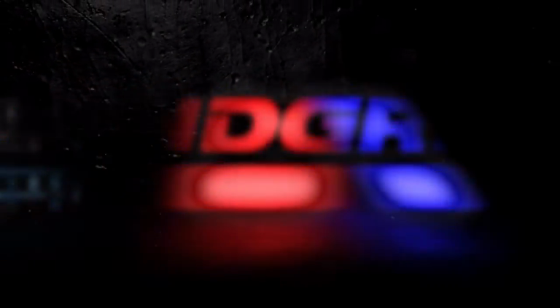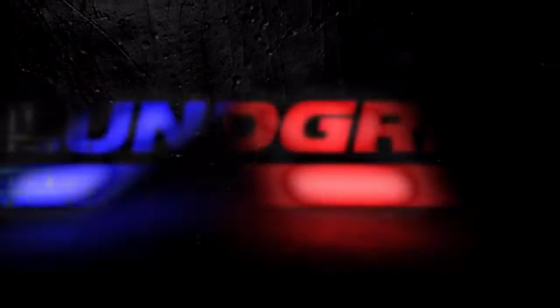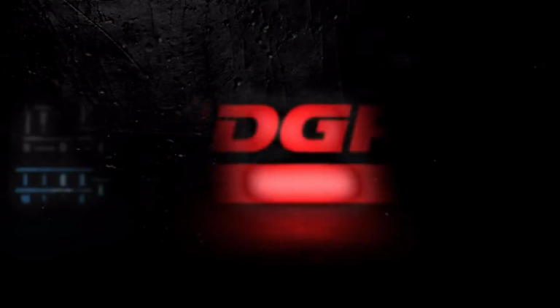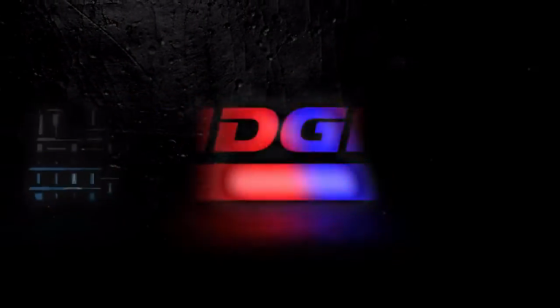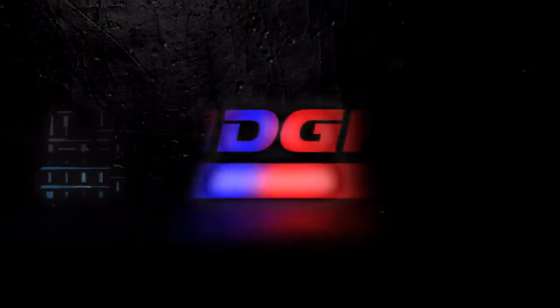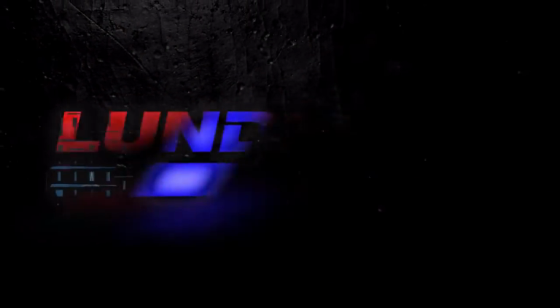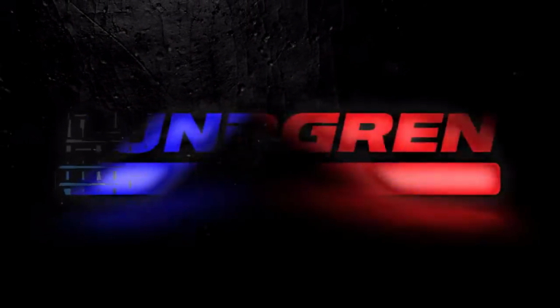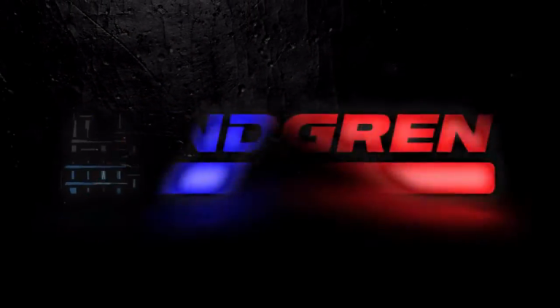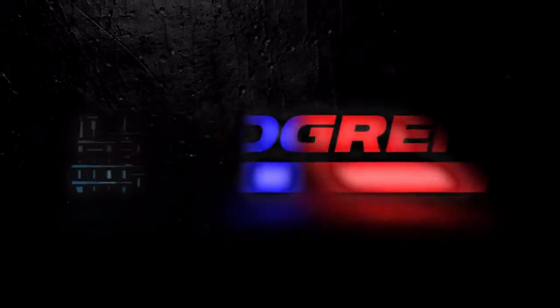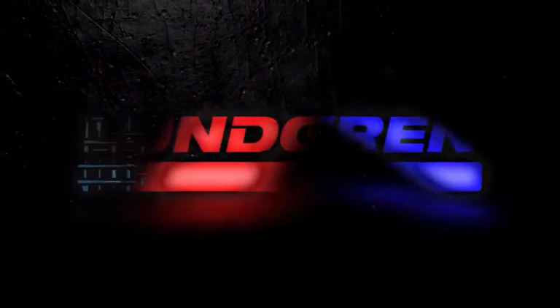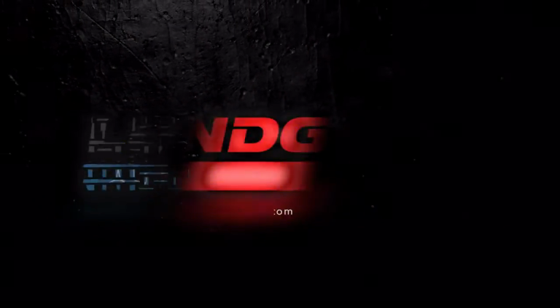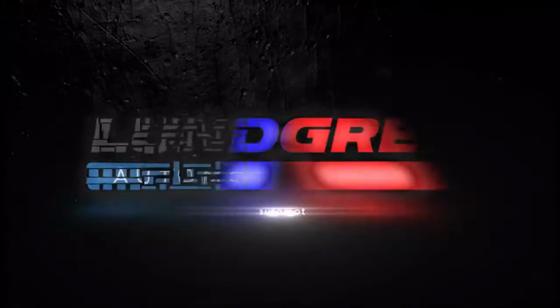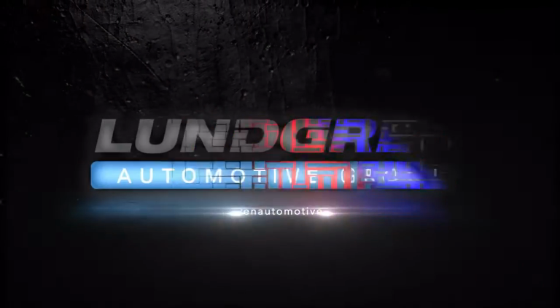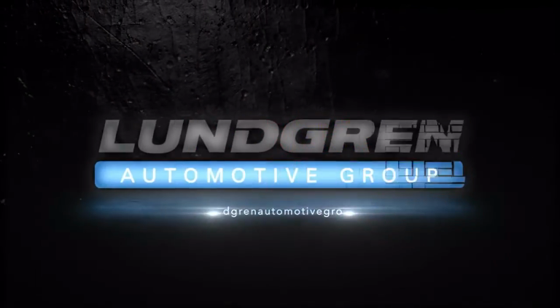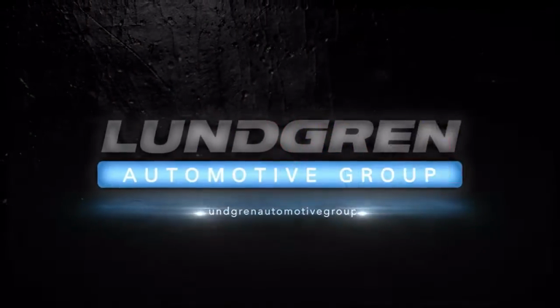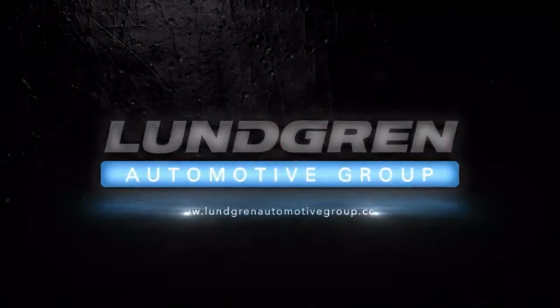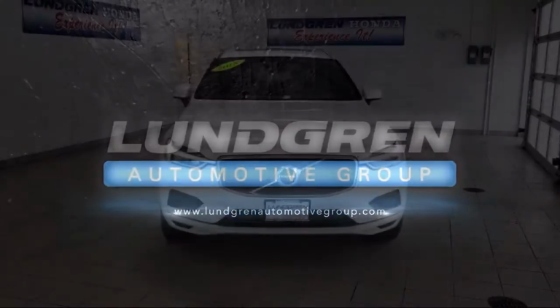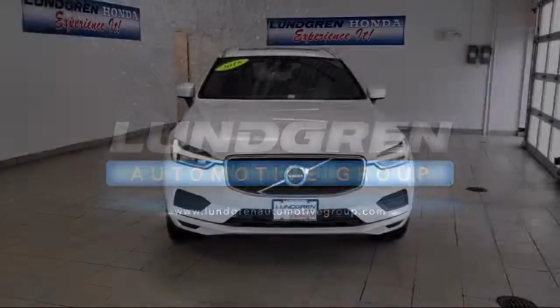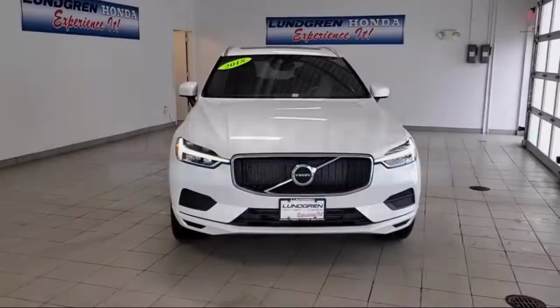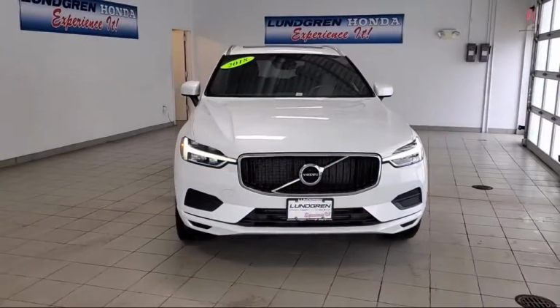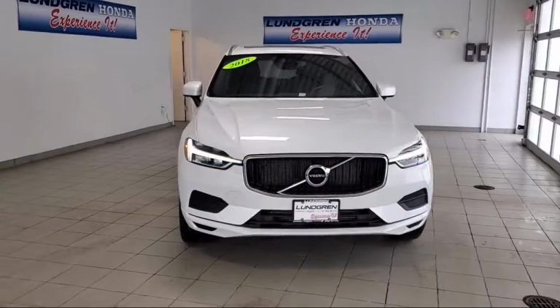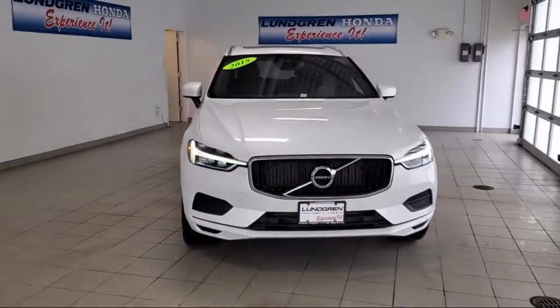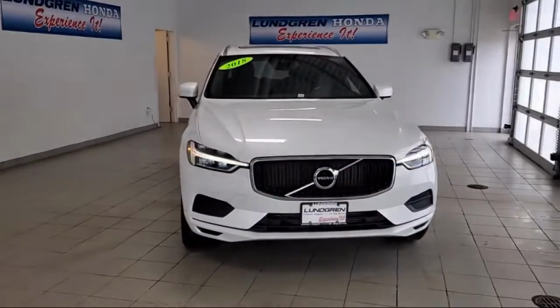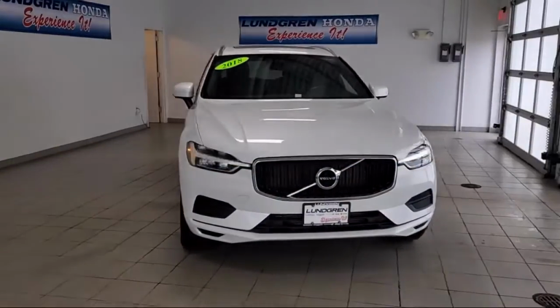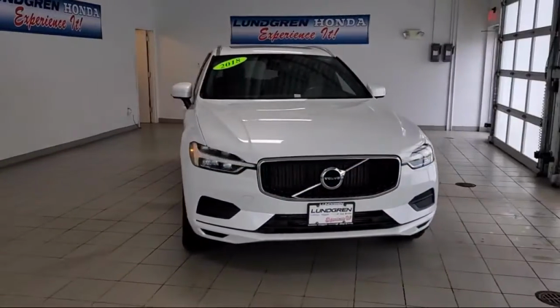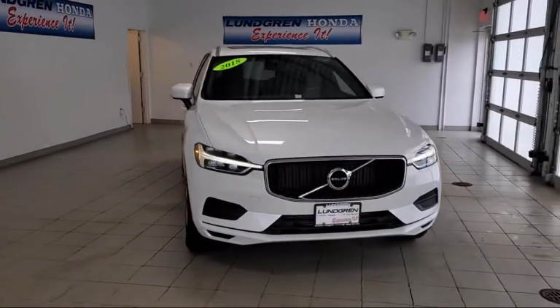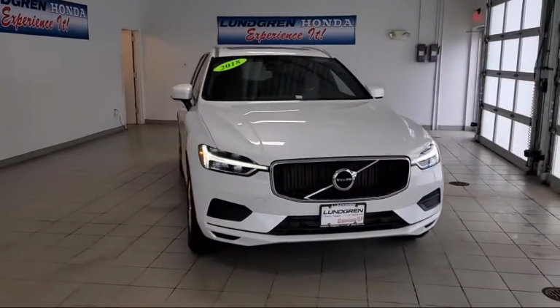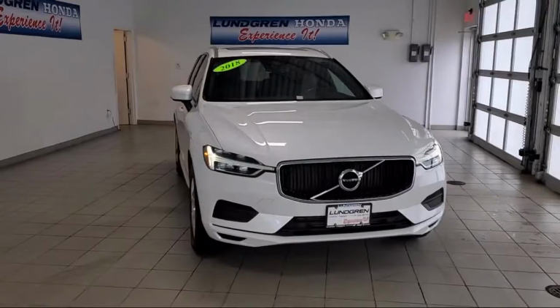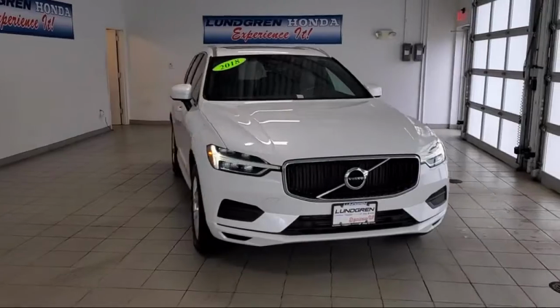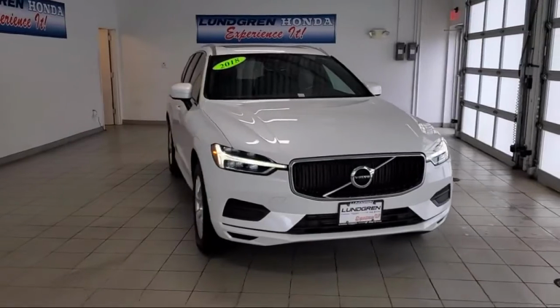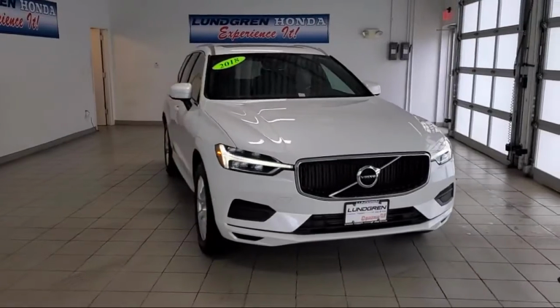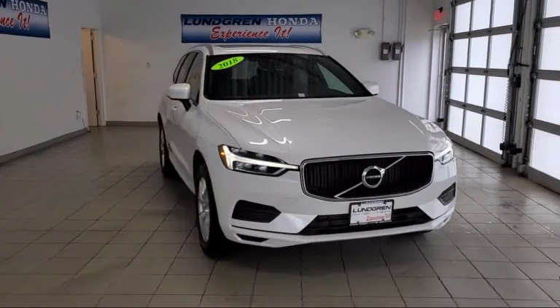Welcome to Lundgren Honda of Auburn. Here's a look at one of our new Hondas from our great selection.